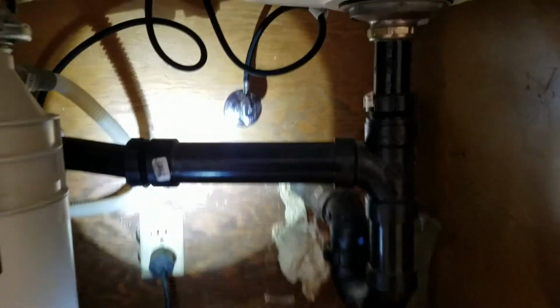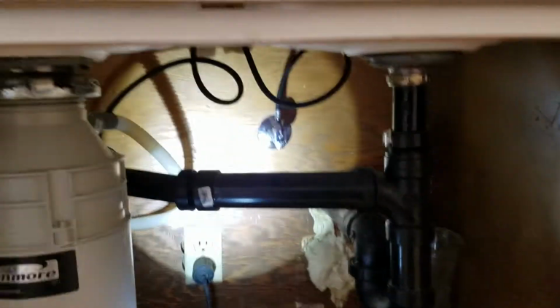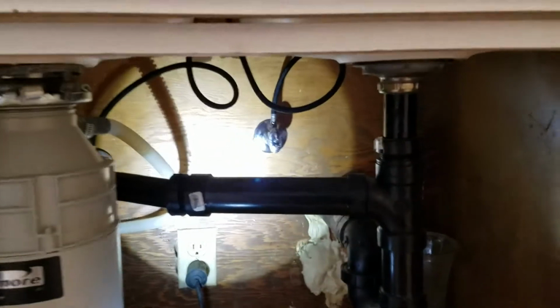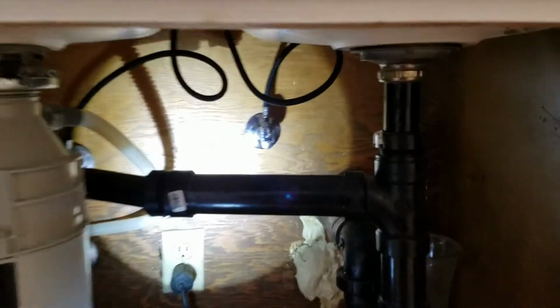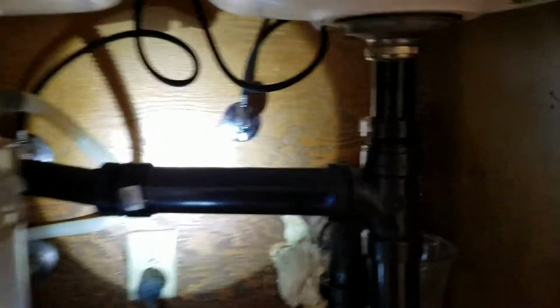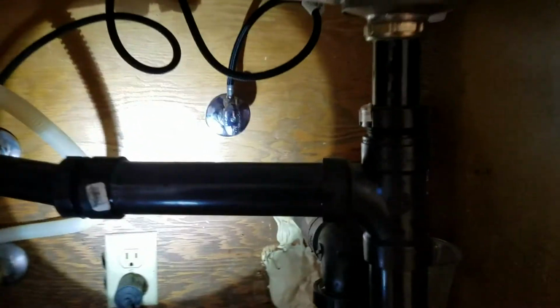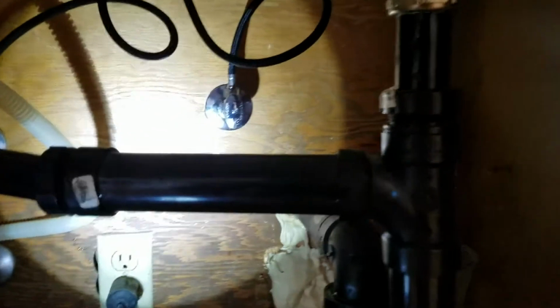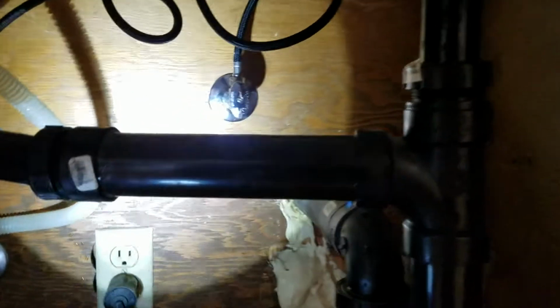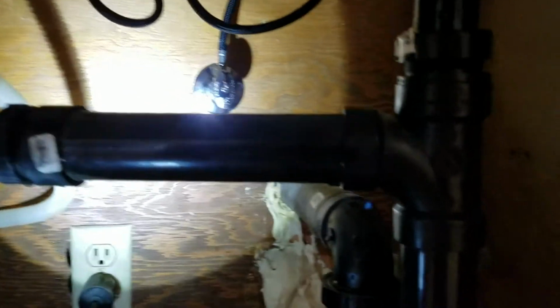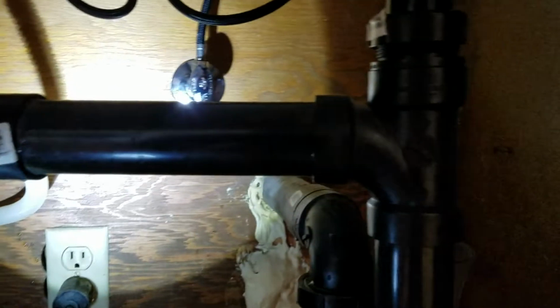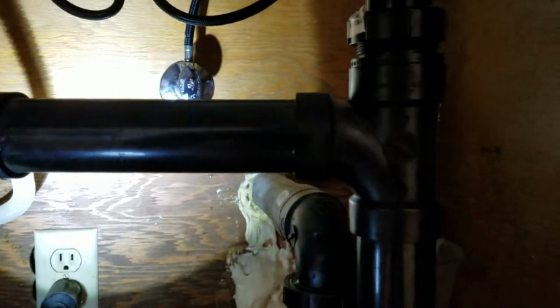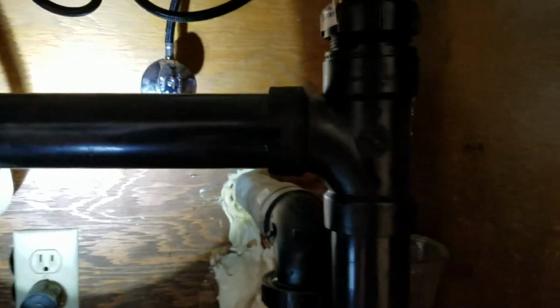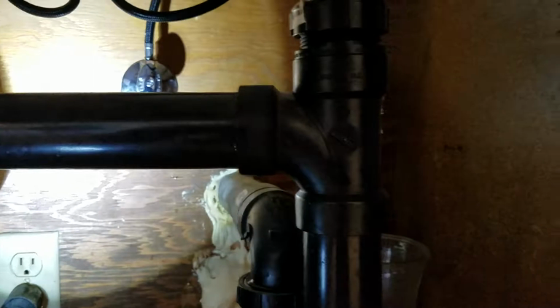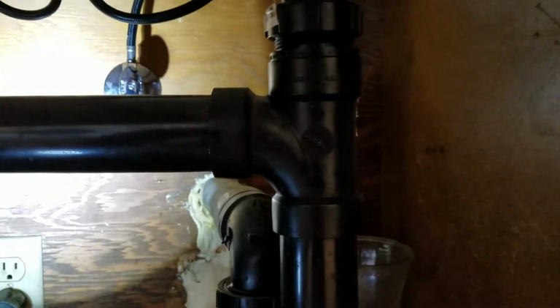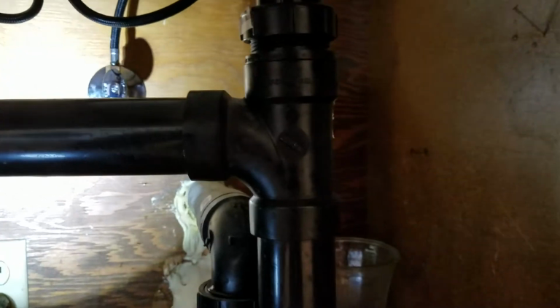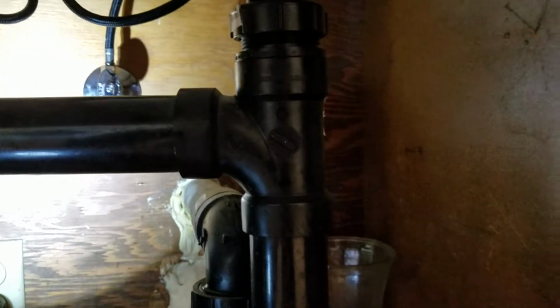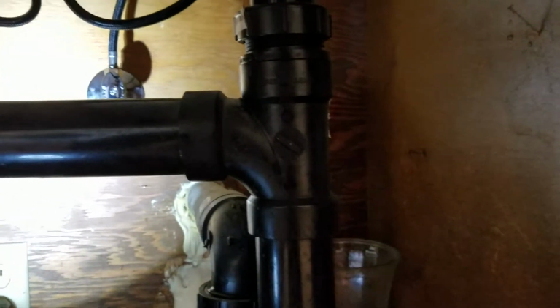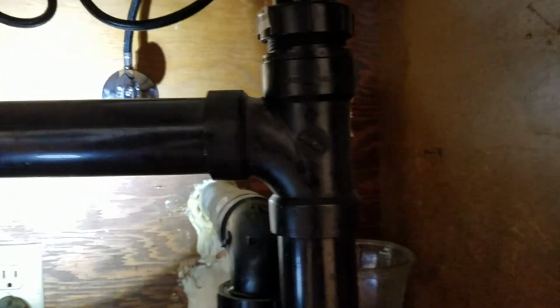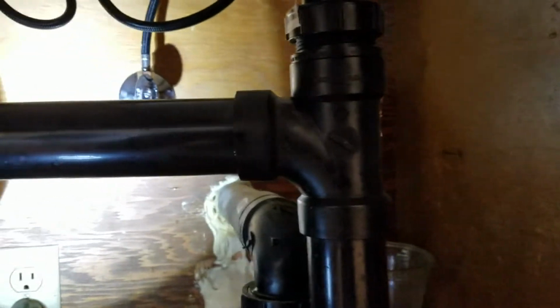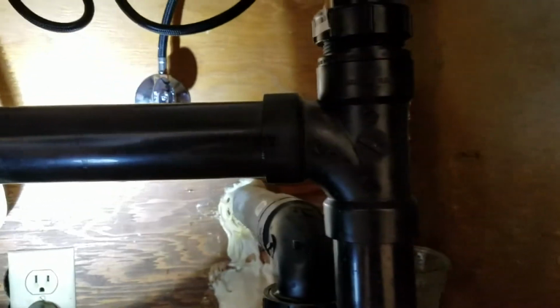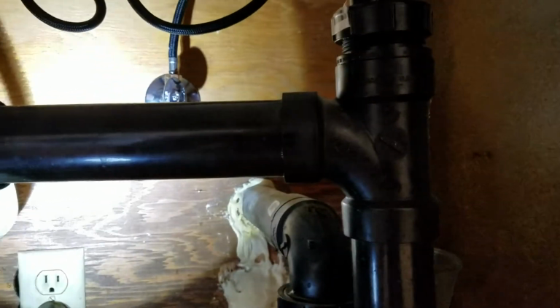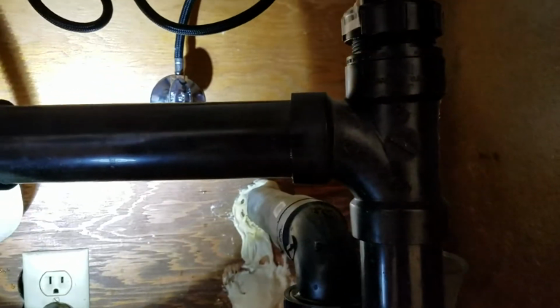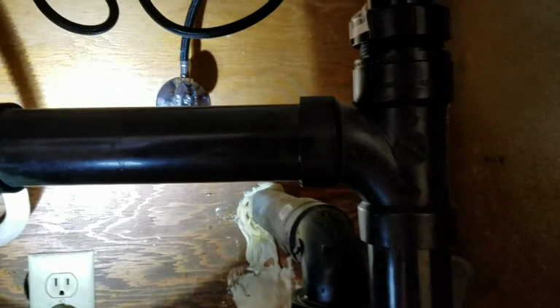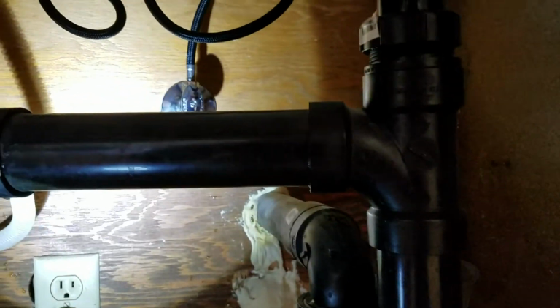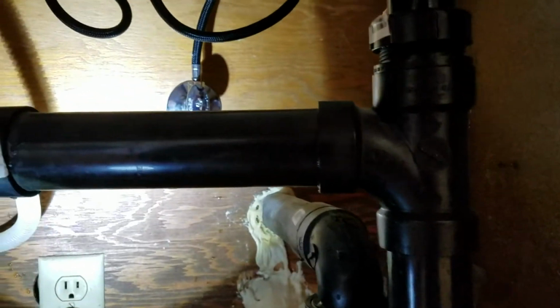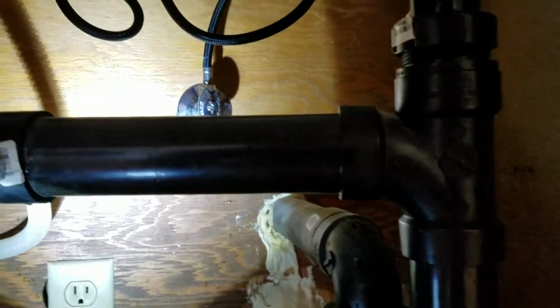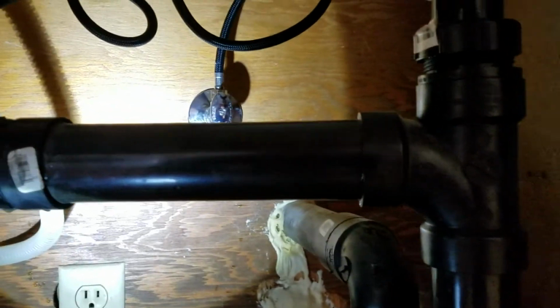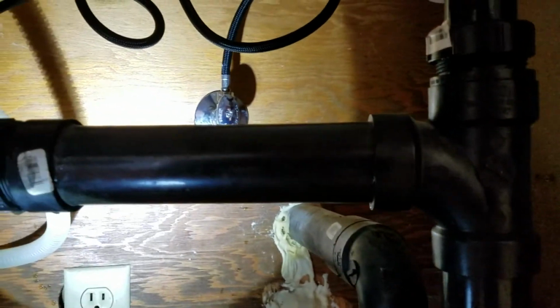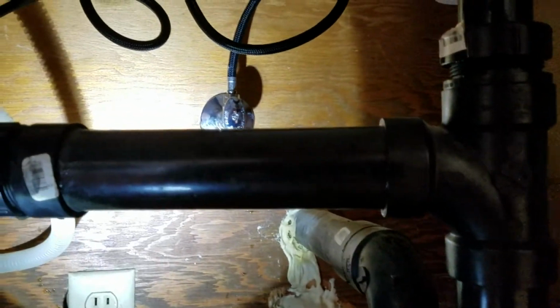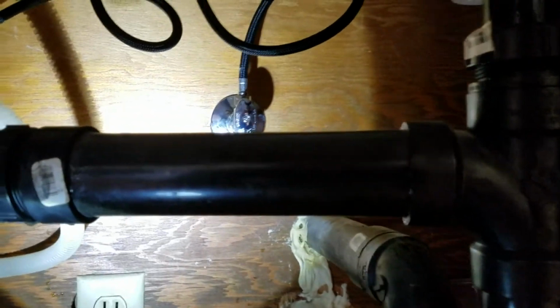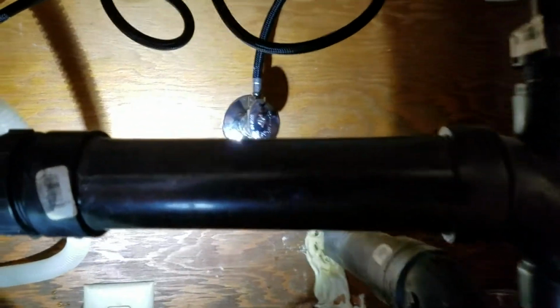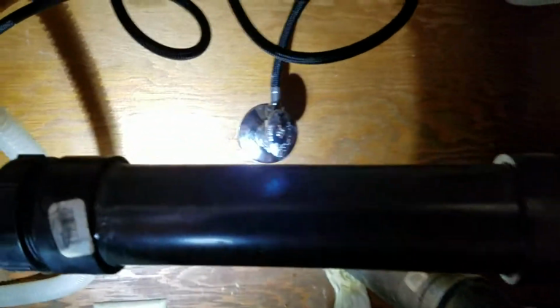So we're in Clovis, California. We just finished installing a faucet. Kohler is the manufacturer — the homeowner purchased the faucet, we just did the installation.